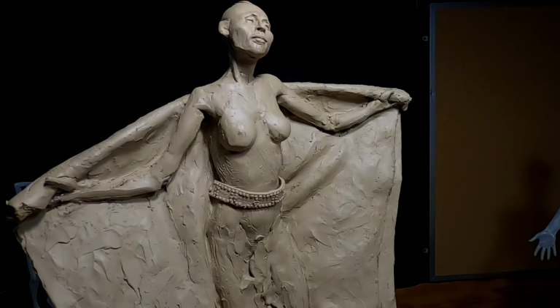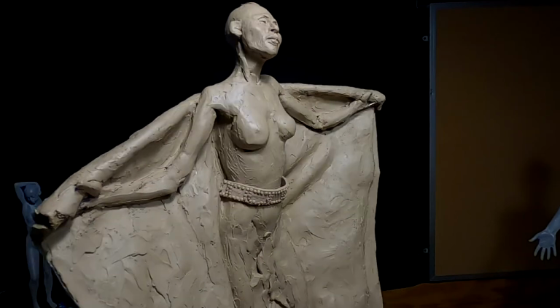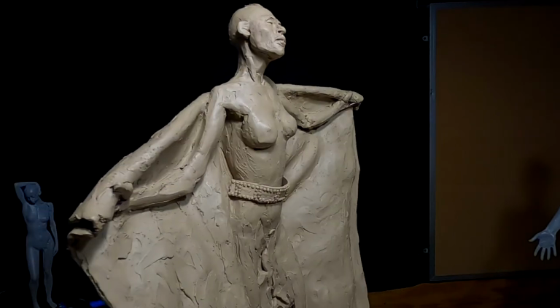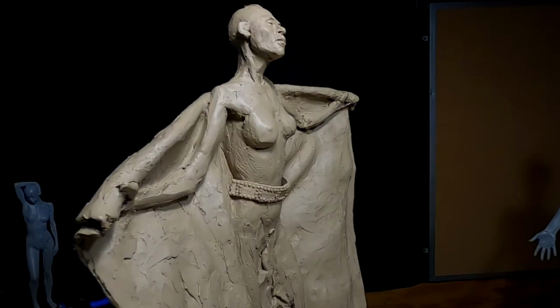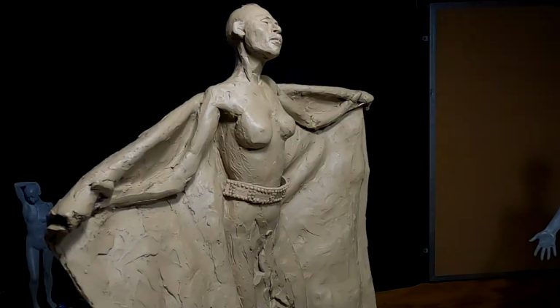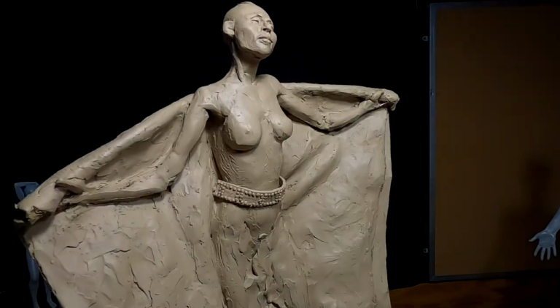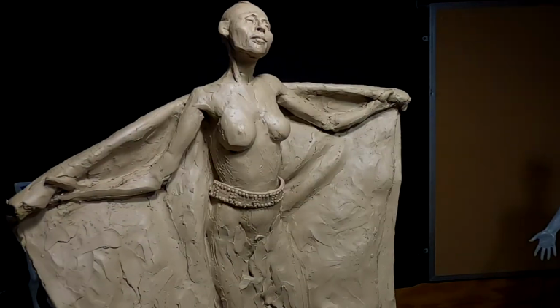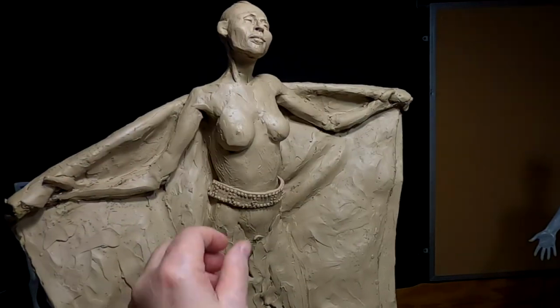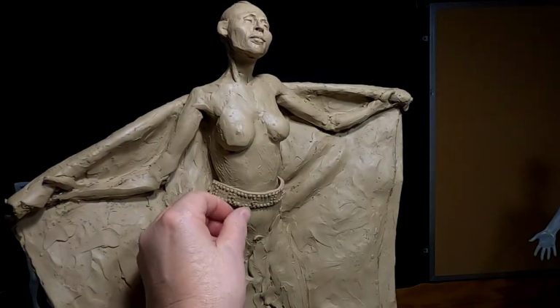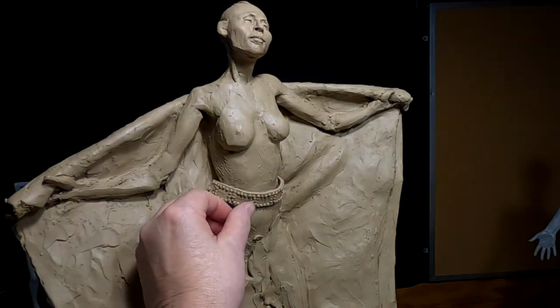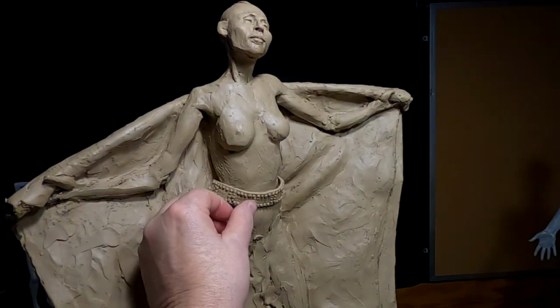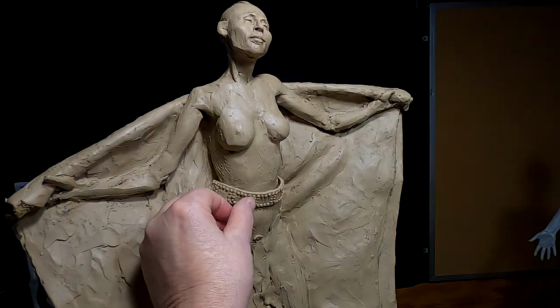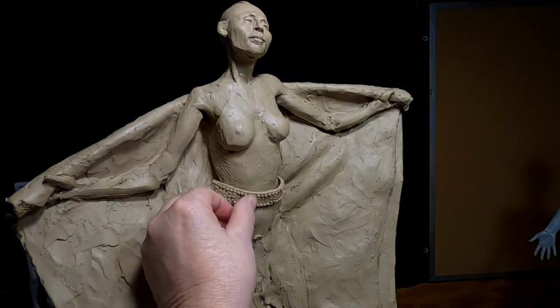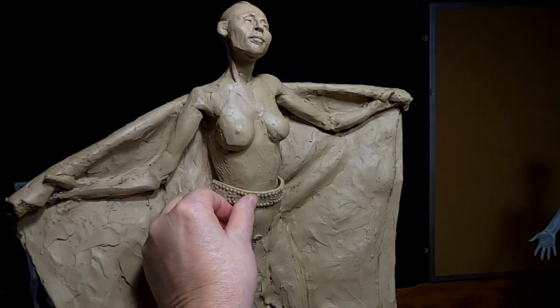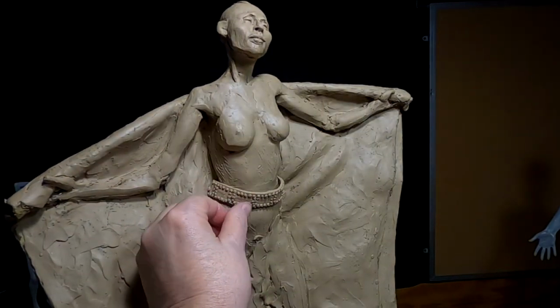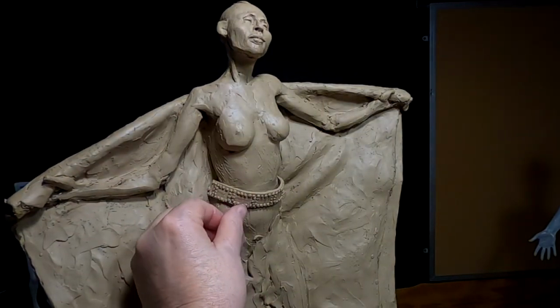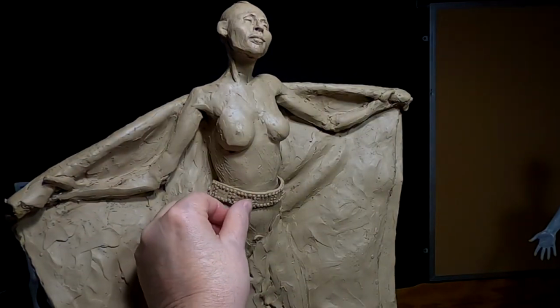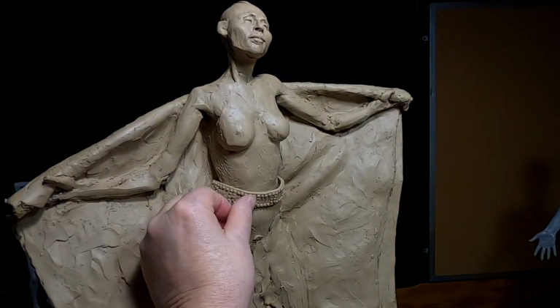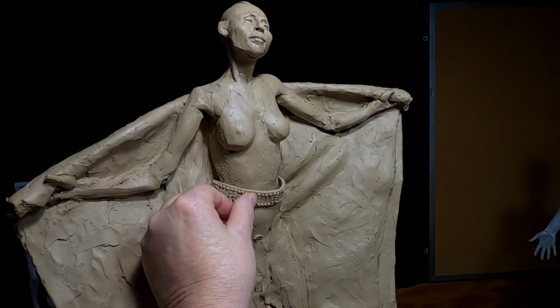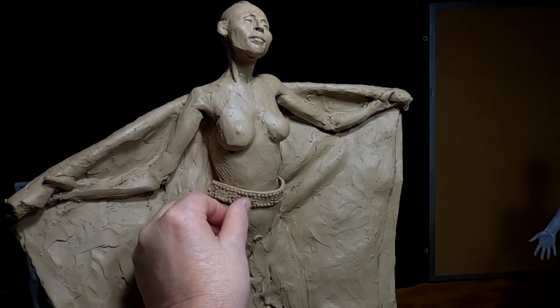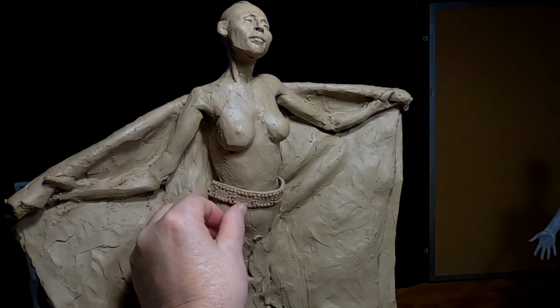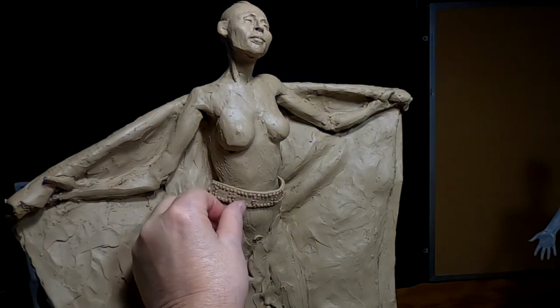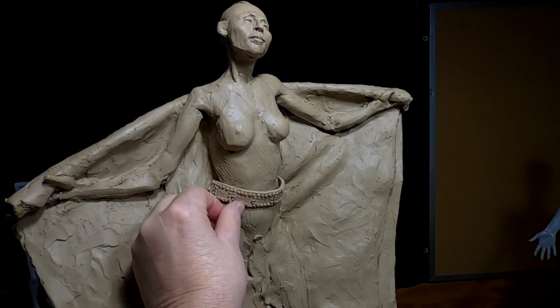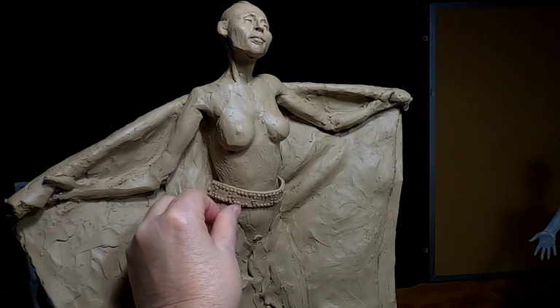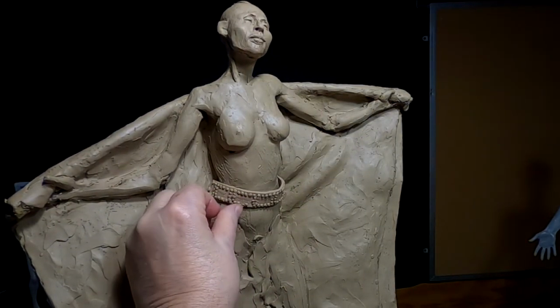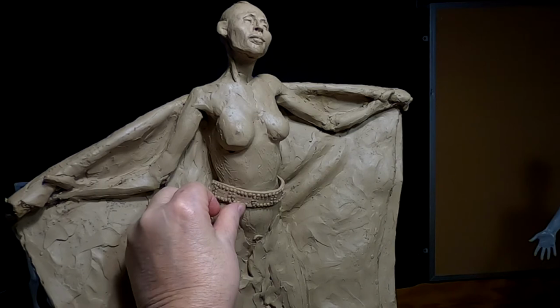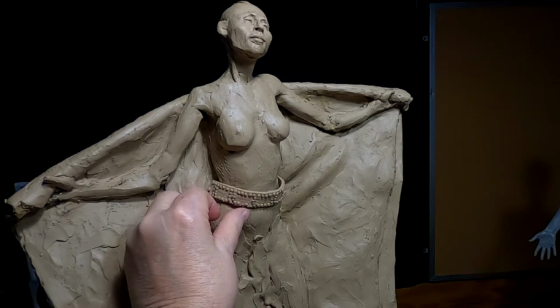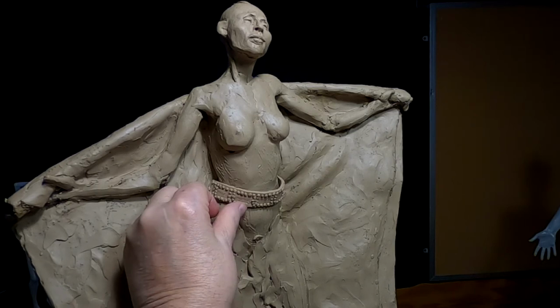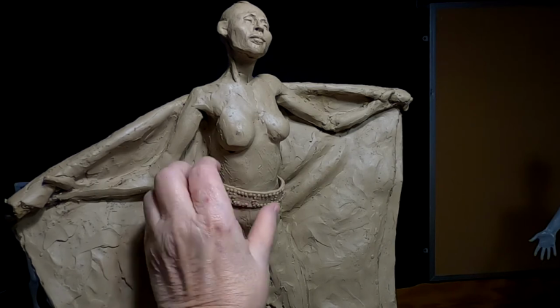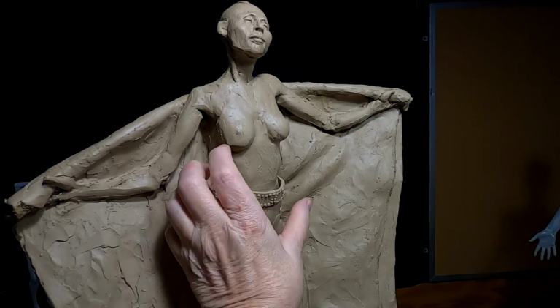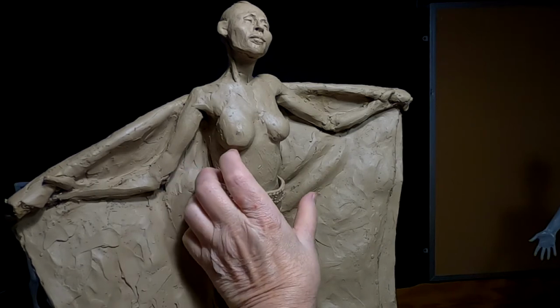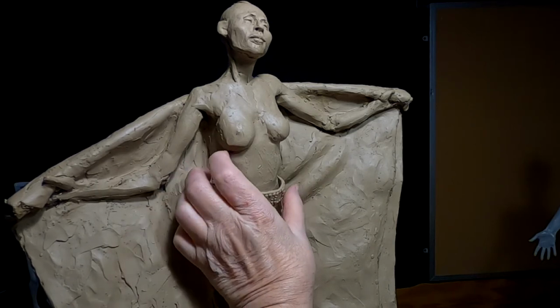There's the belt, and it took me quite a while to do this.